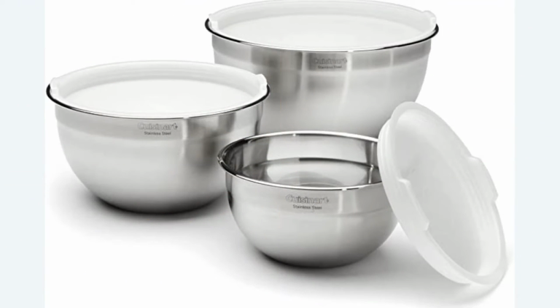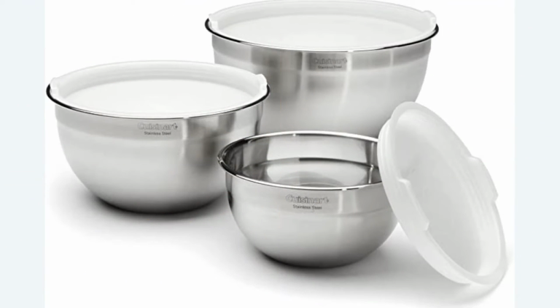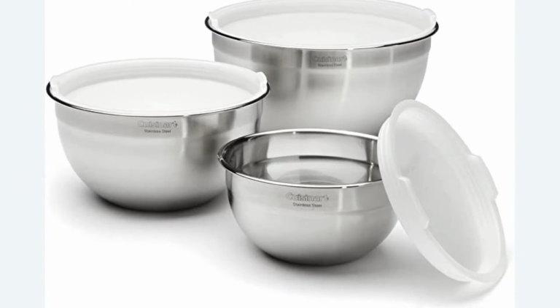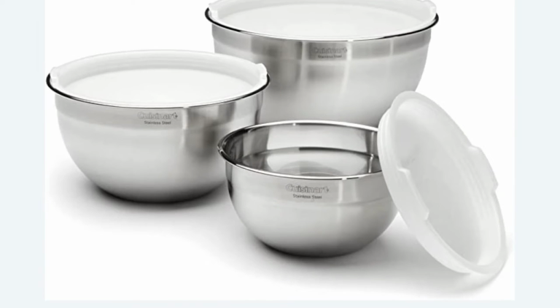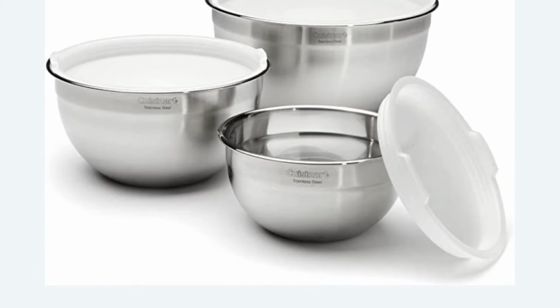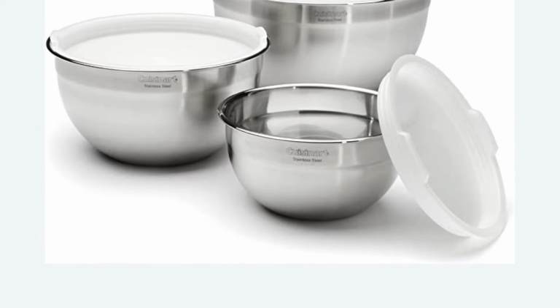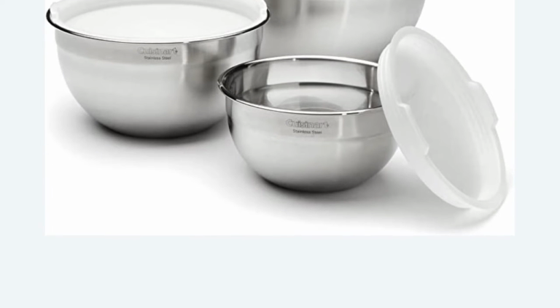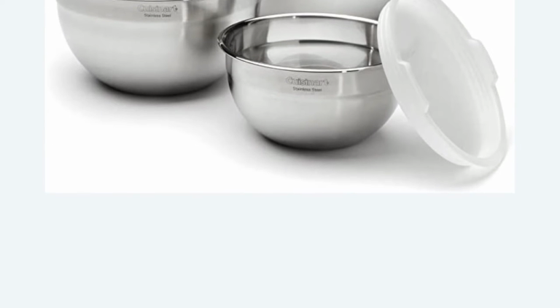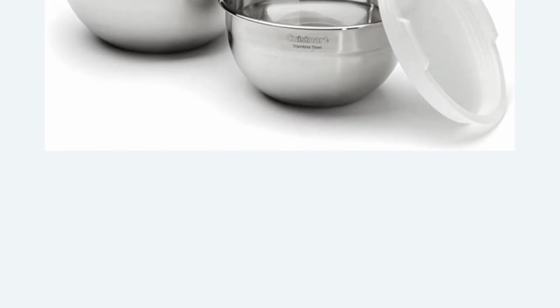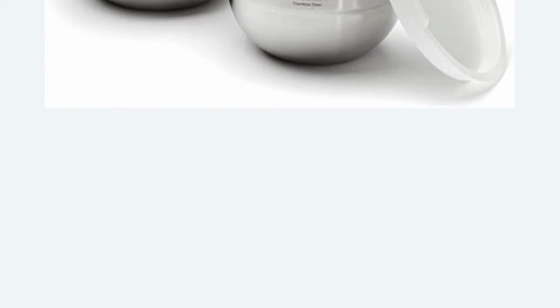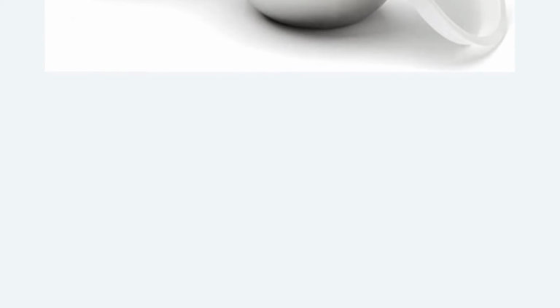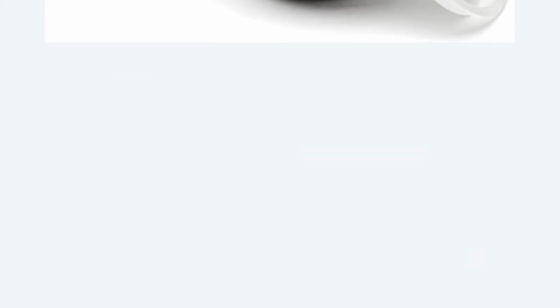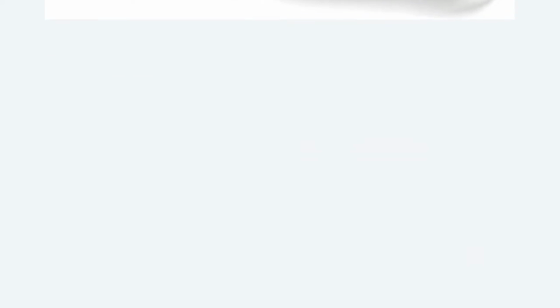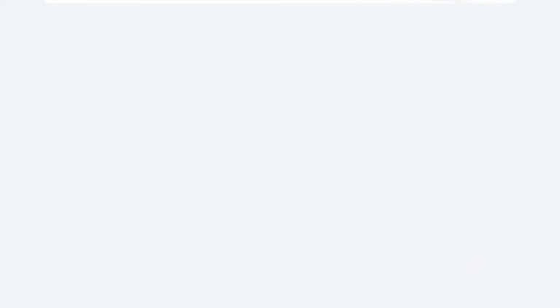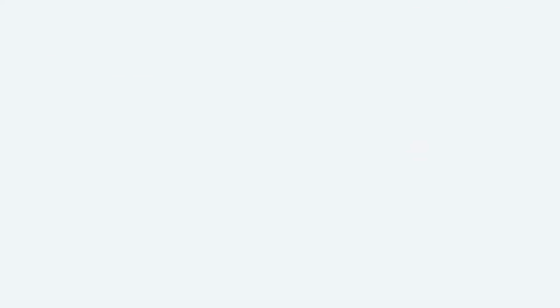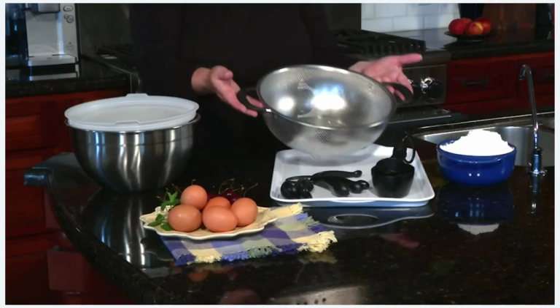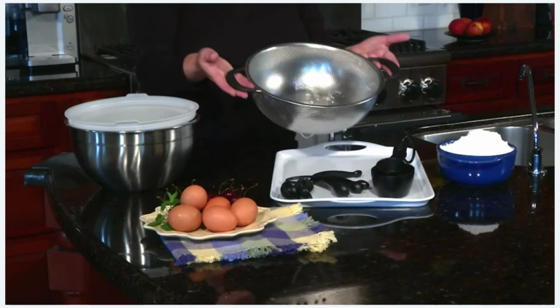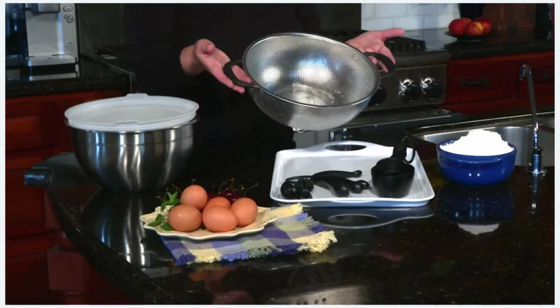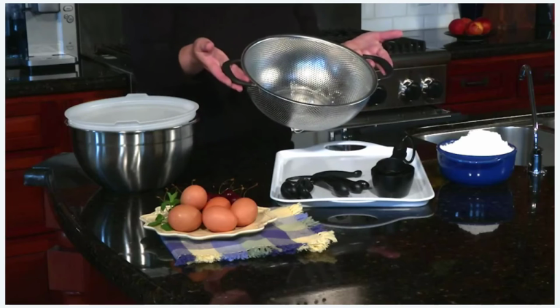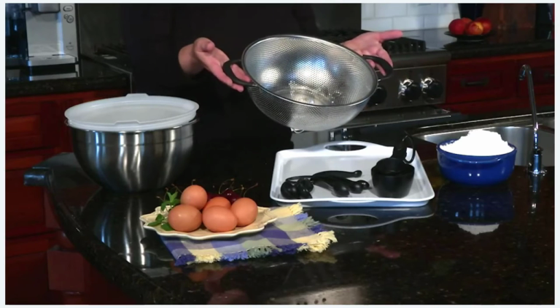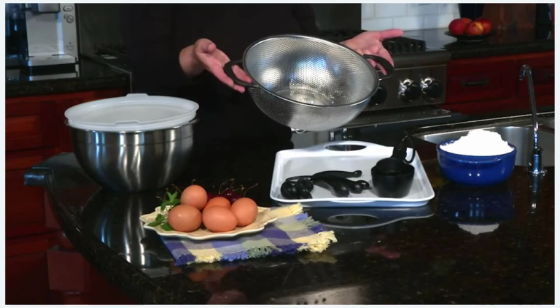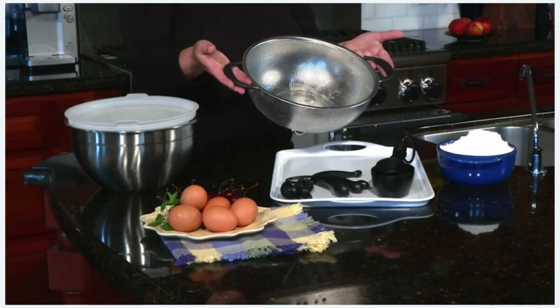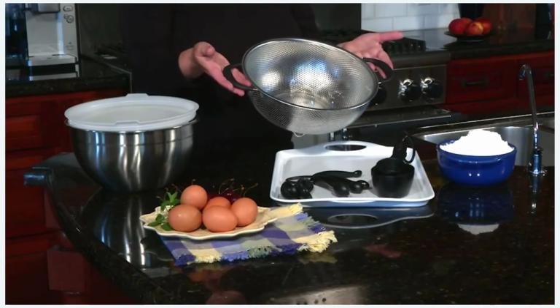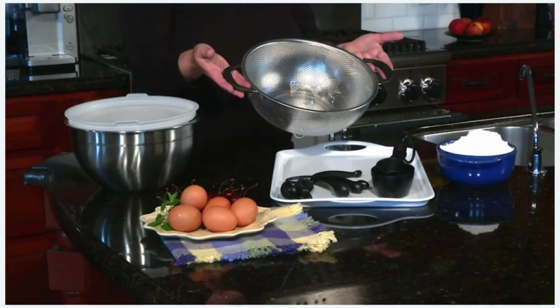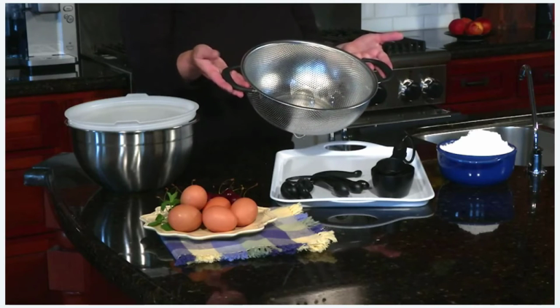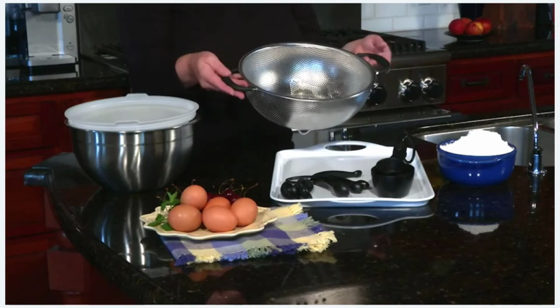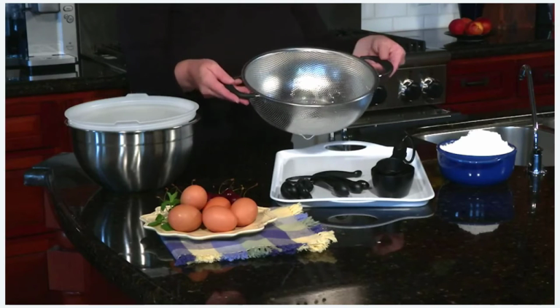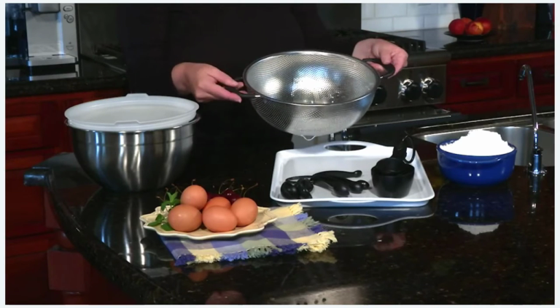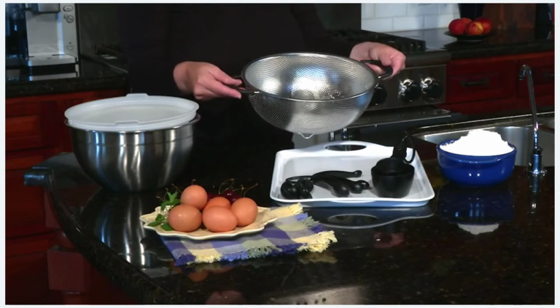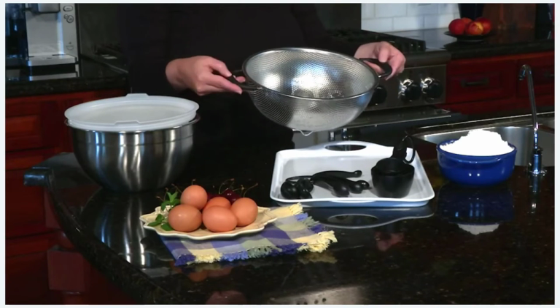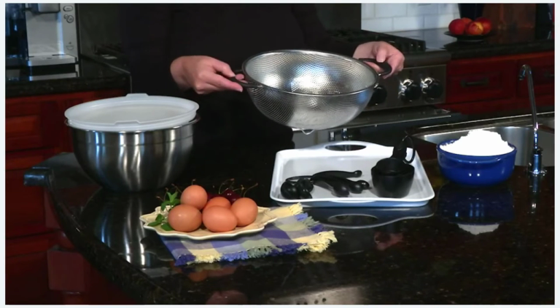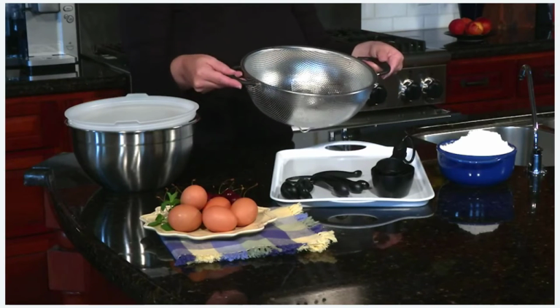When you're done cooking, toss everything in the dishwasher, including the lids, for quick and easy cleanup.